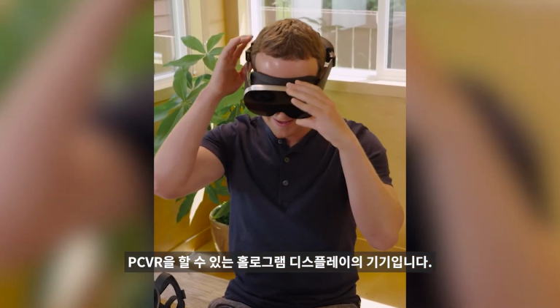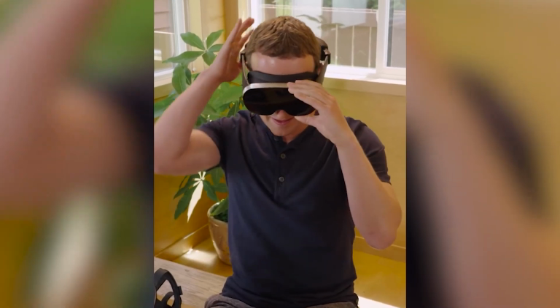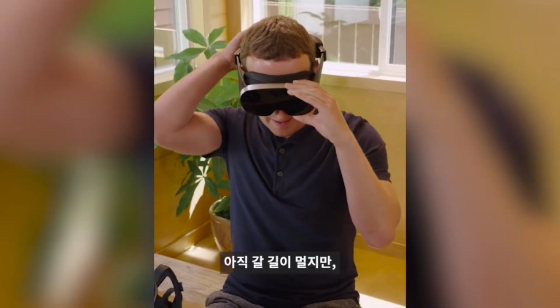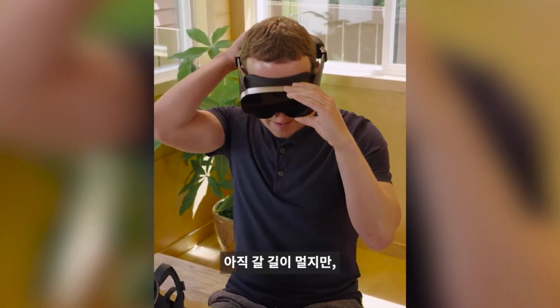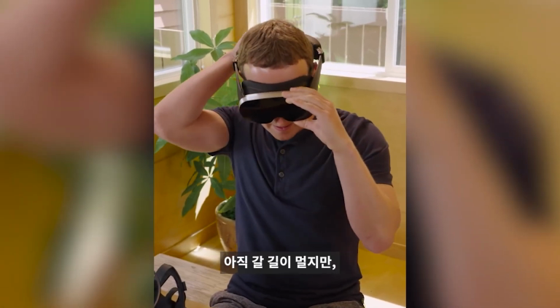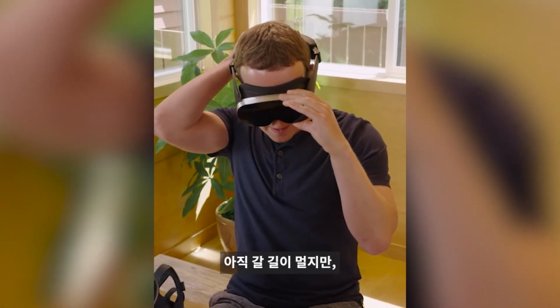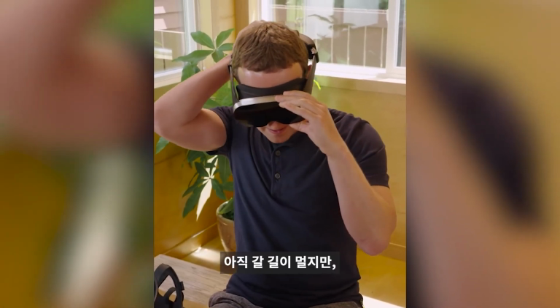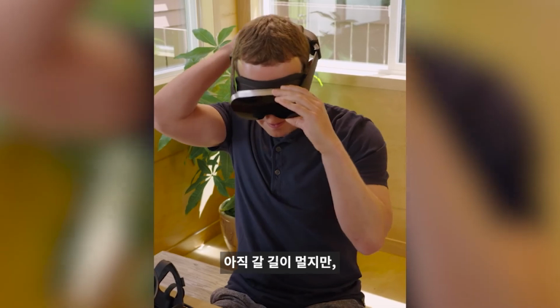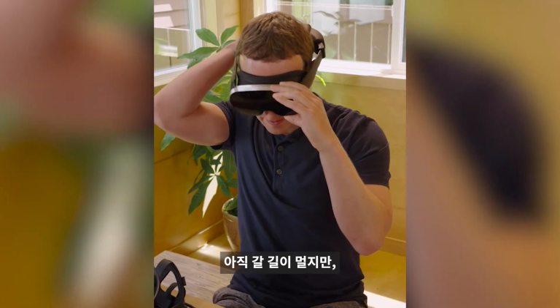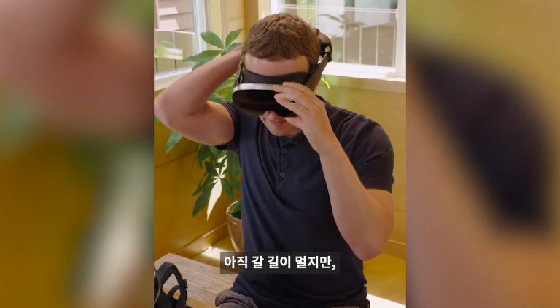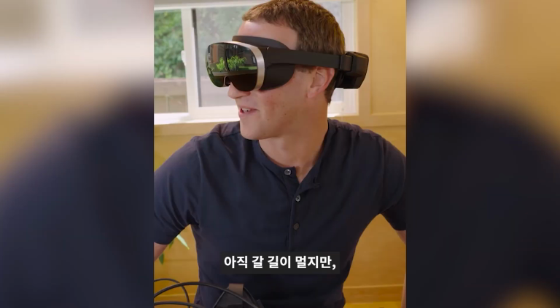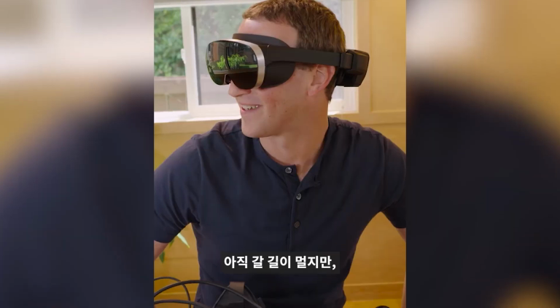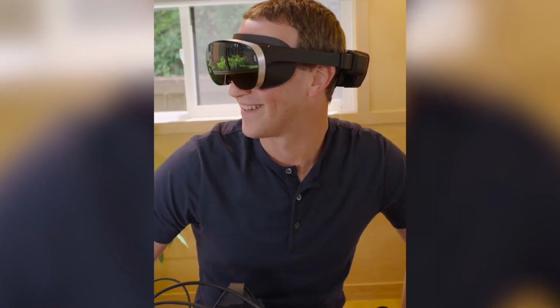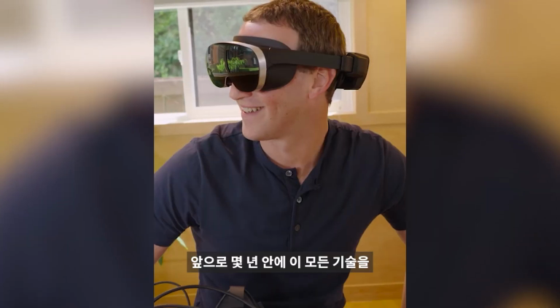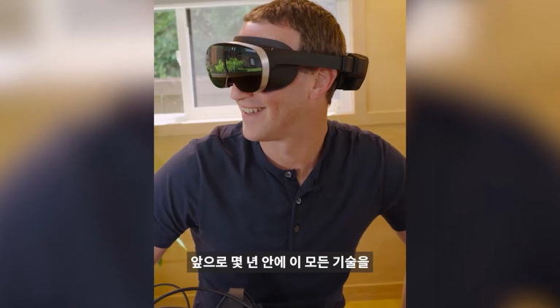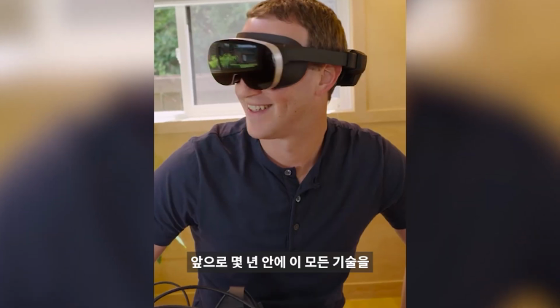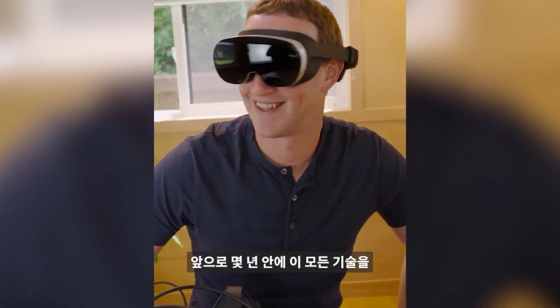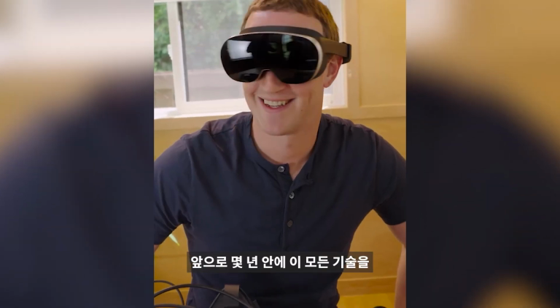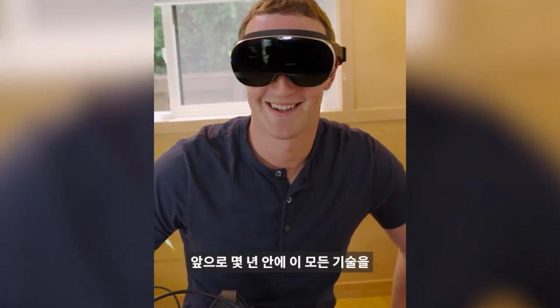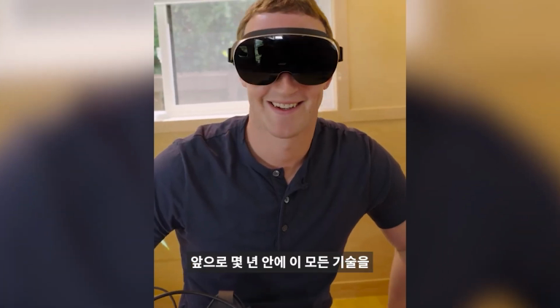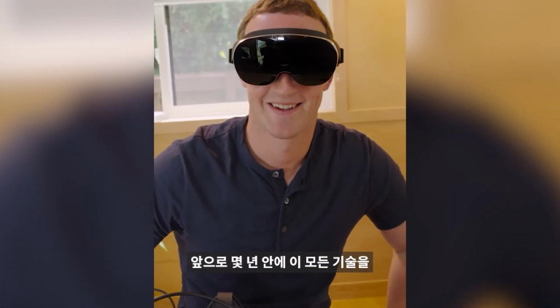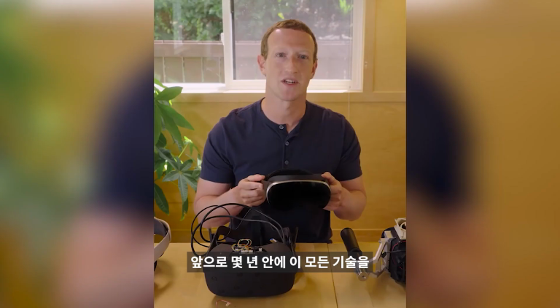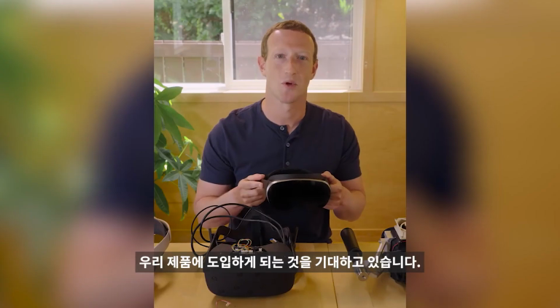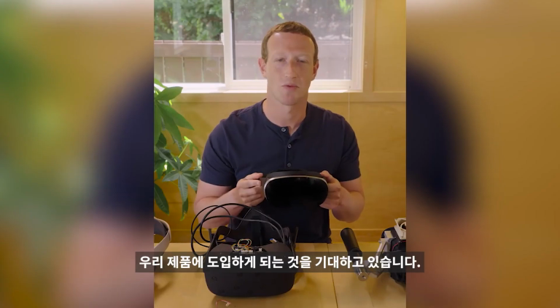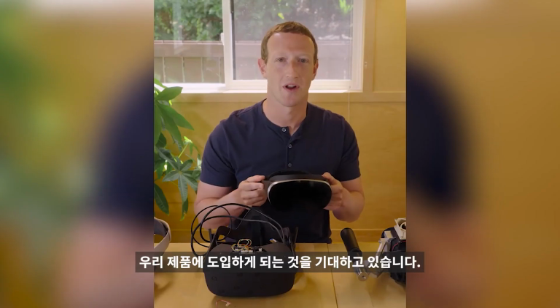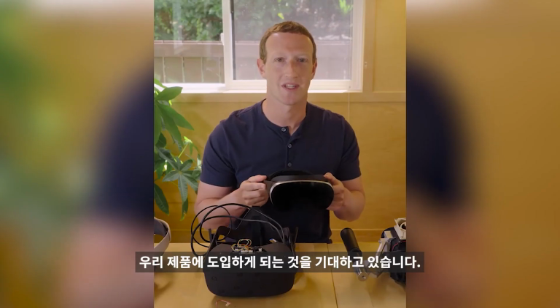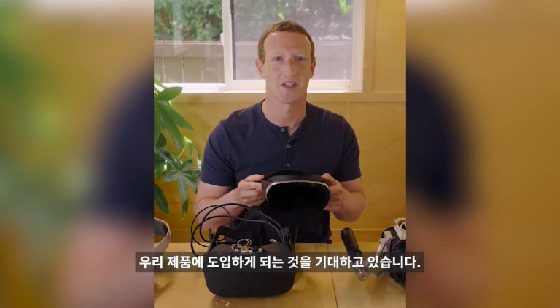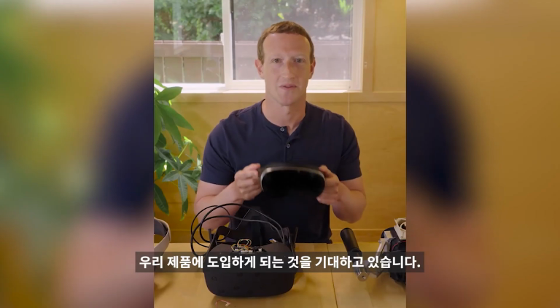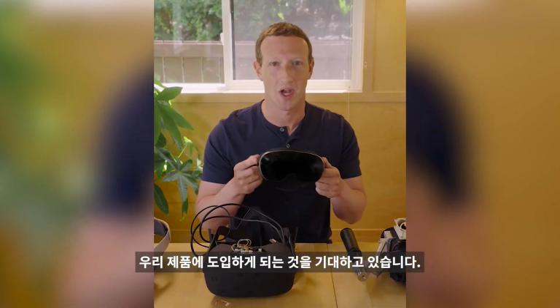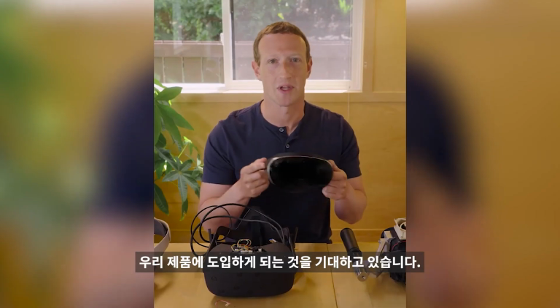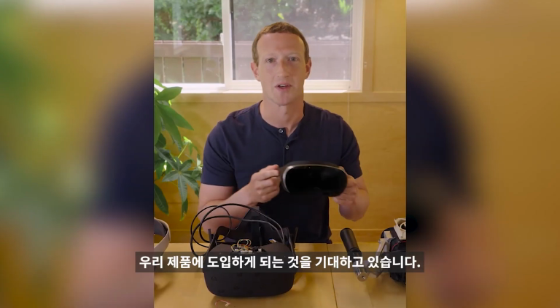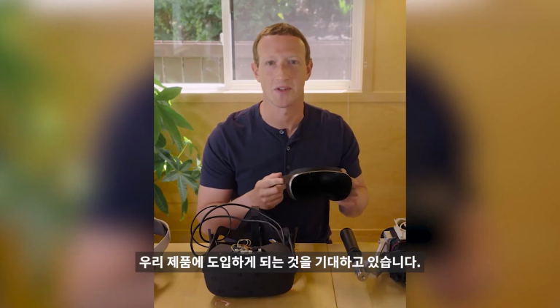Now there's still a long way to go, but I'm excited to bring all this tech to our products in the coming years.